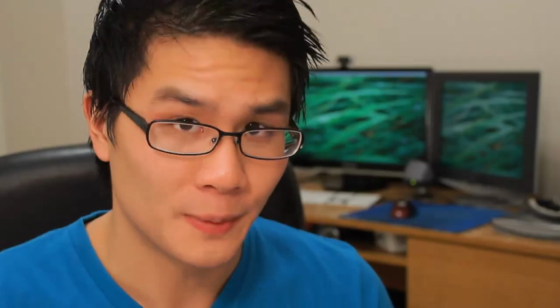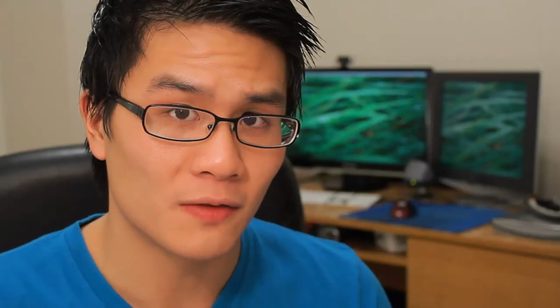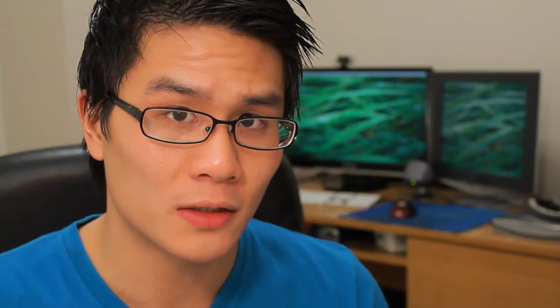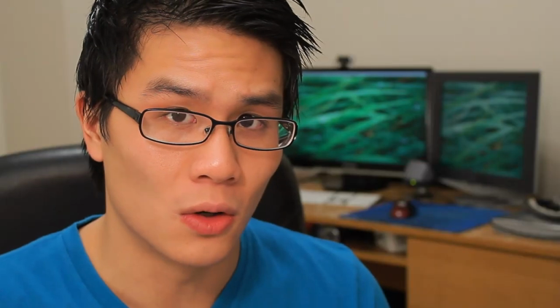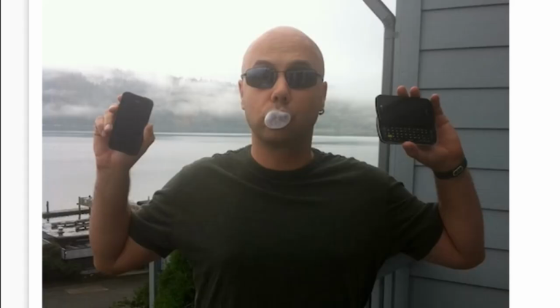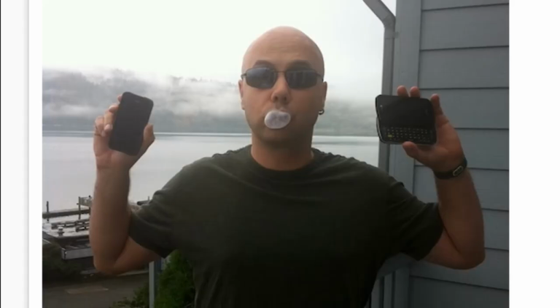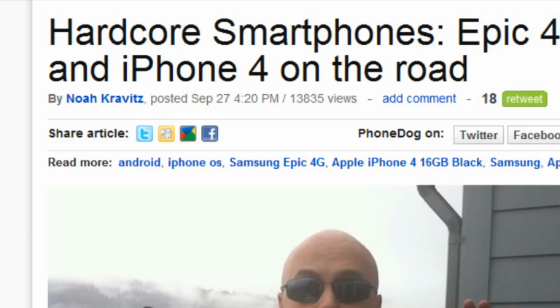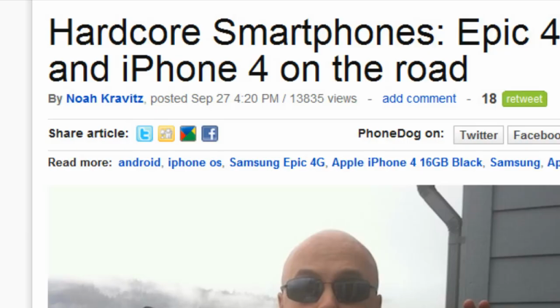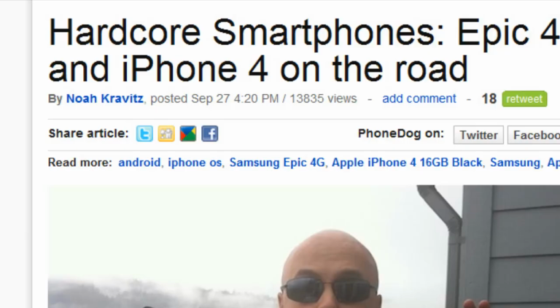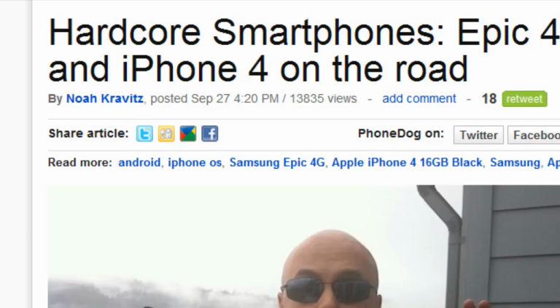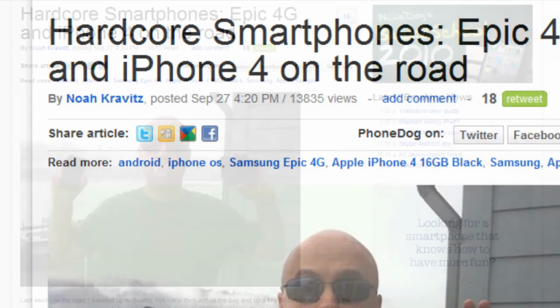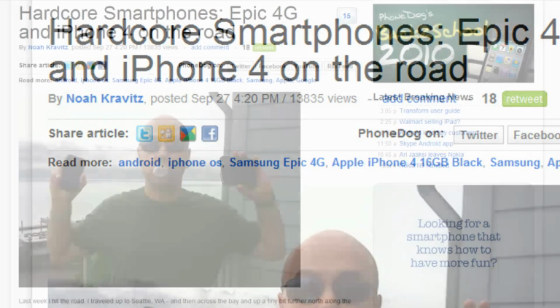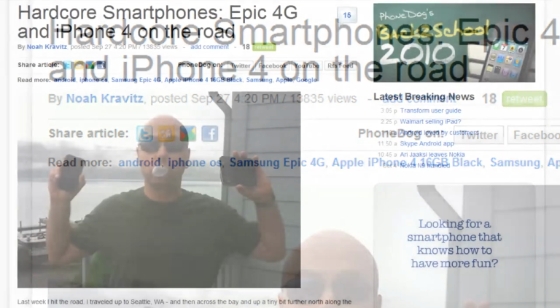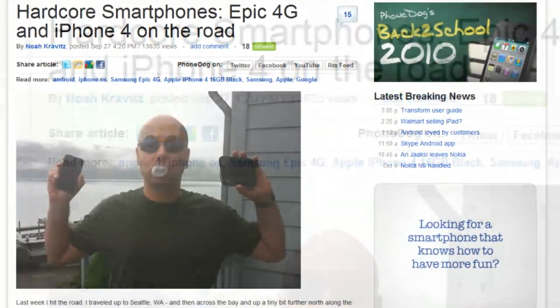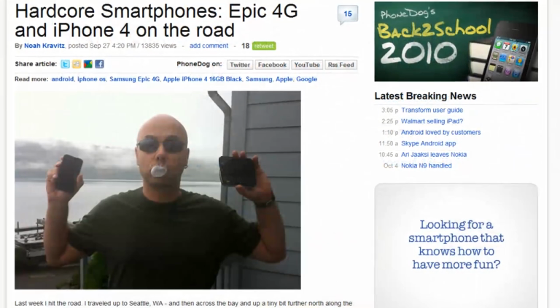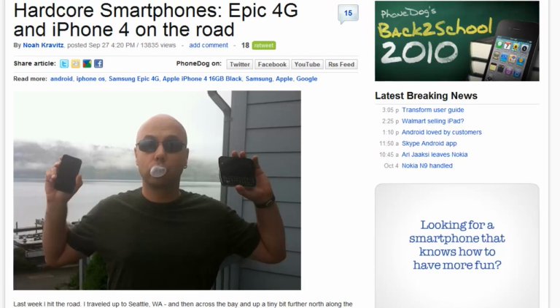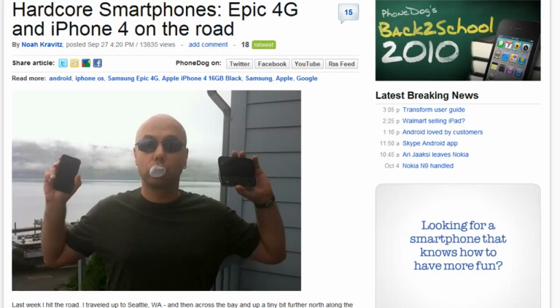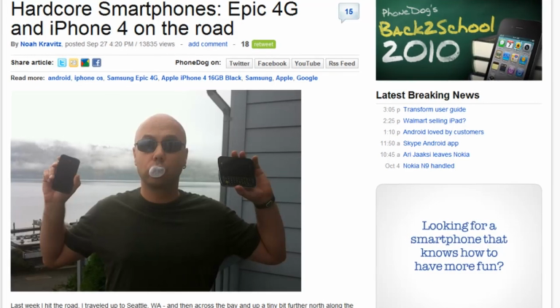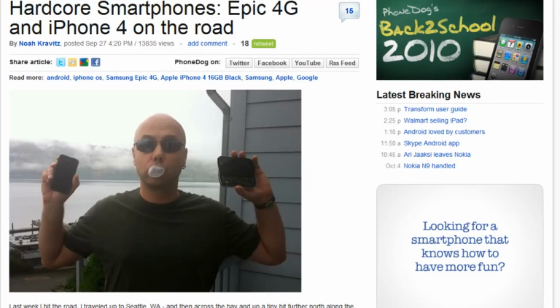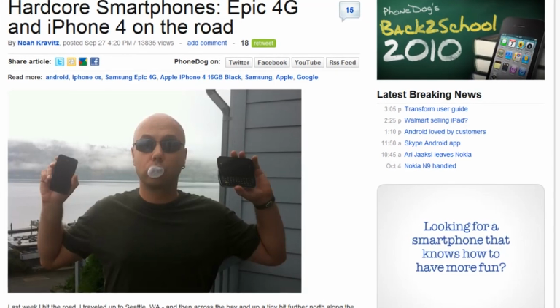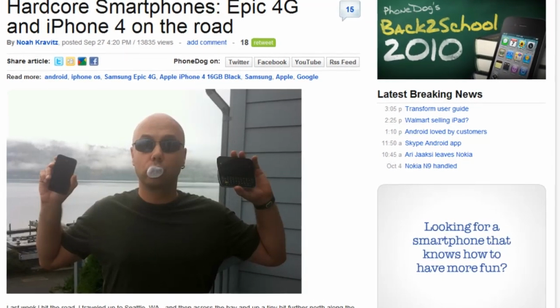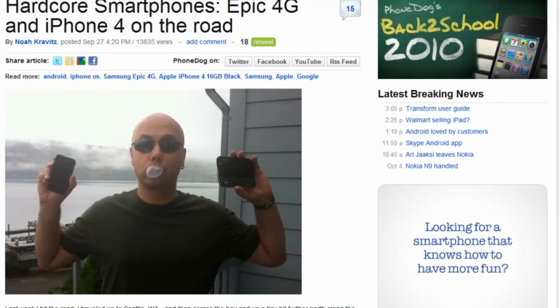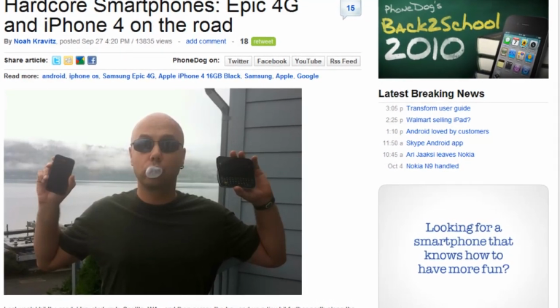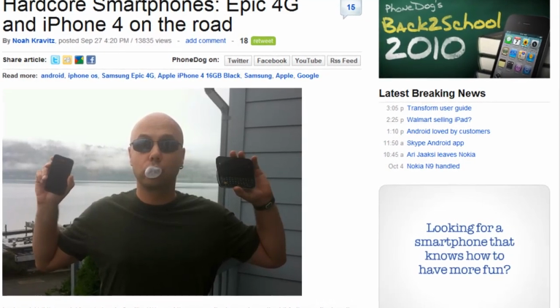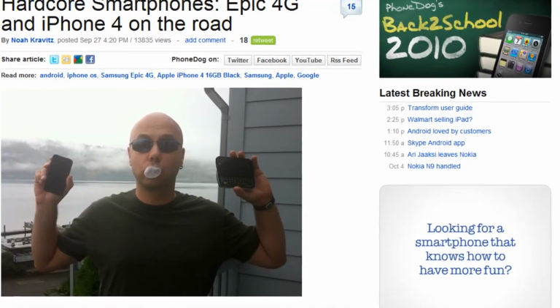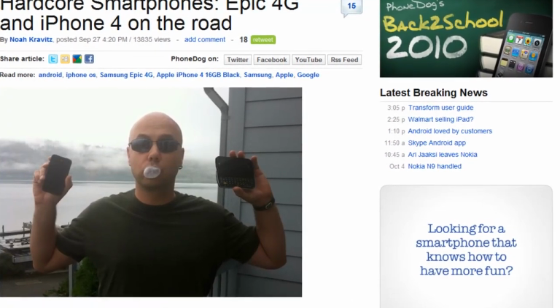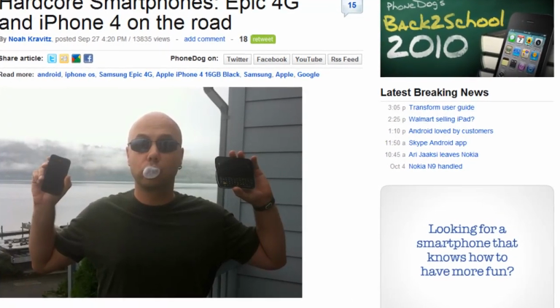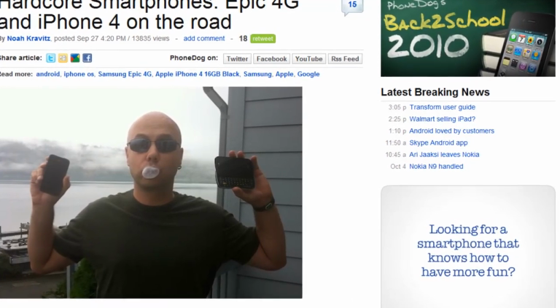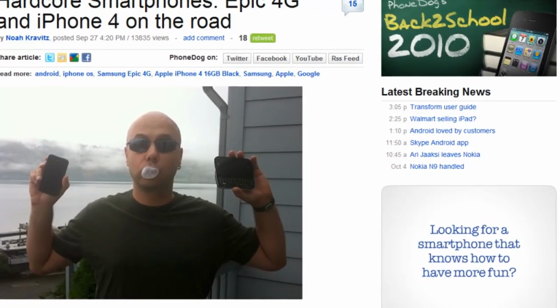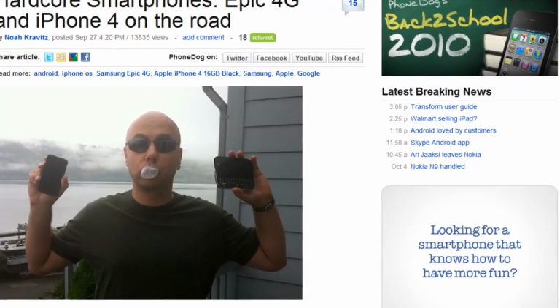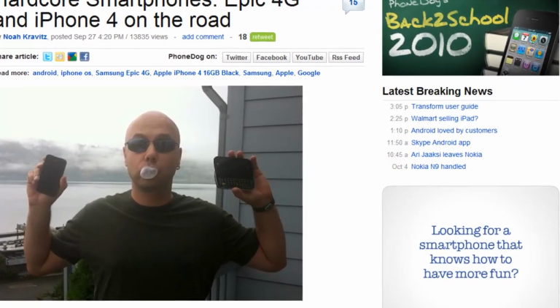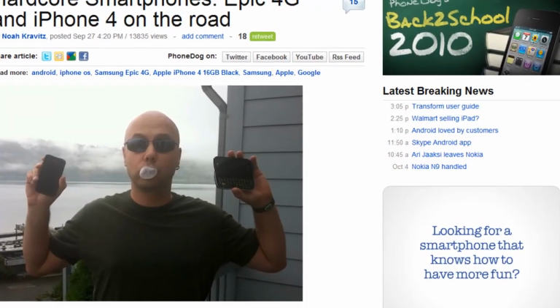Noah does a hardcore practical smartphone comparison between the Samsung Epic 4G and the iPhone 4. Make sure you check that out.